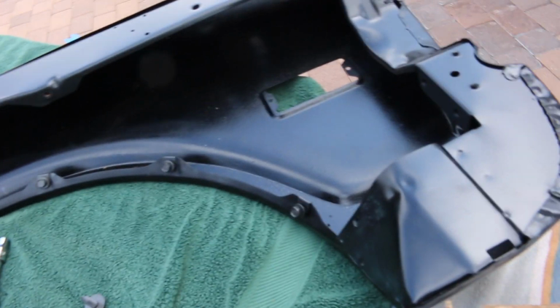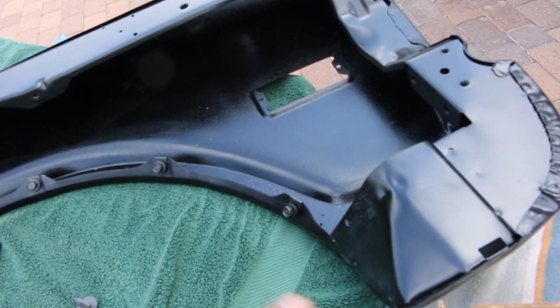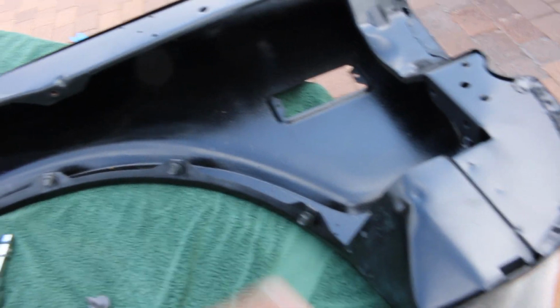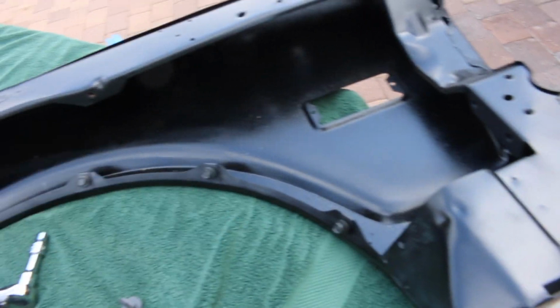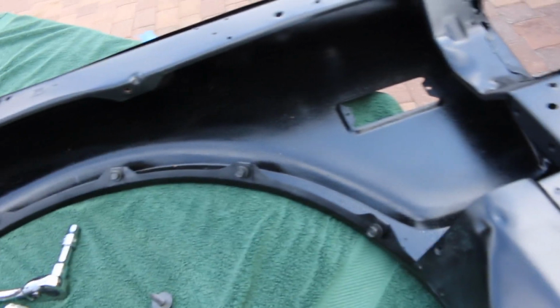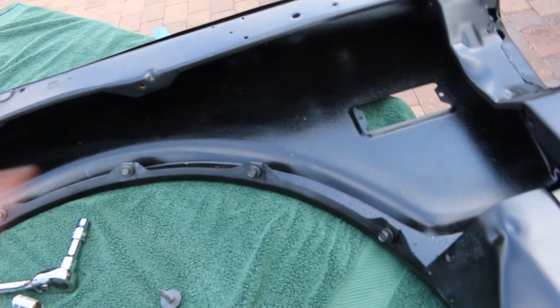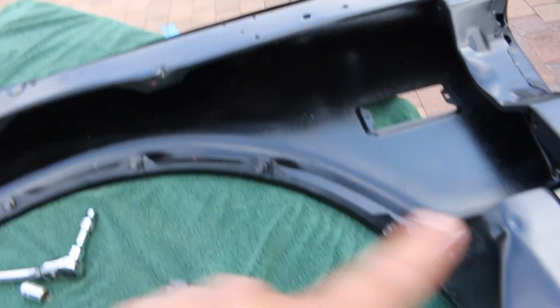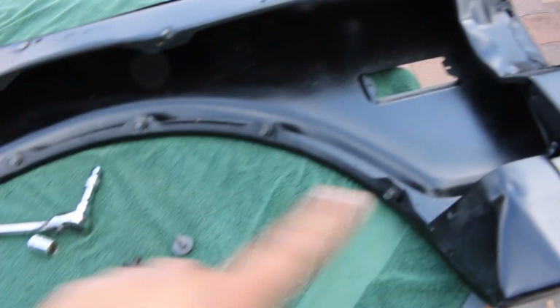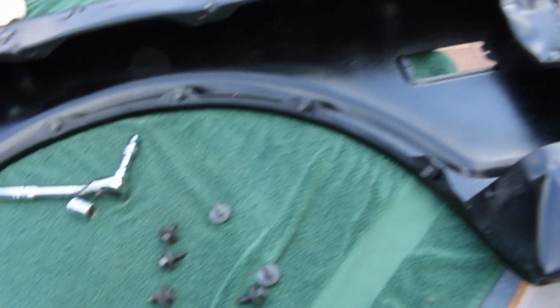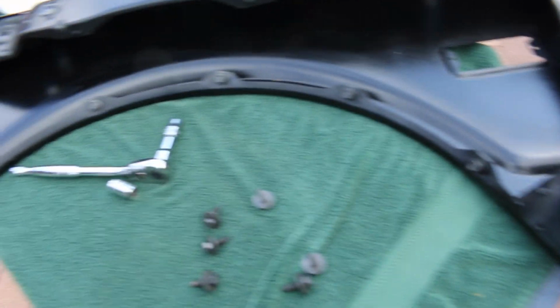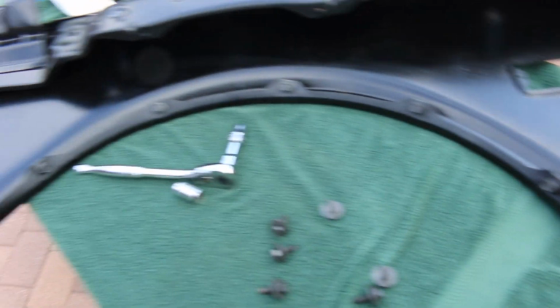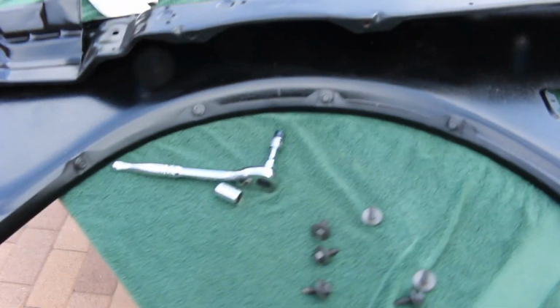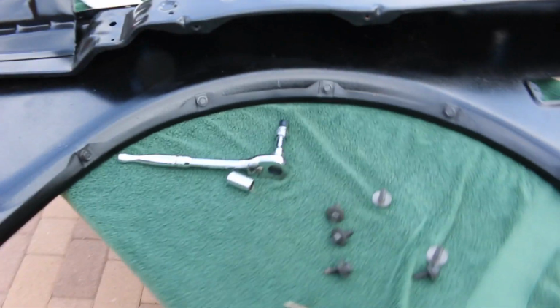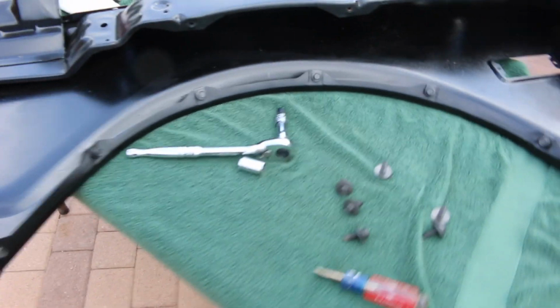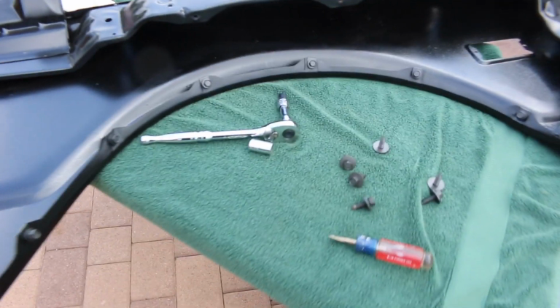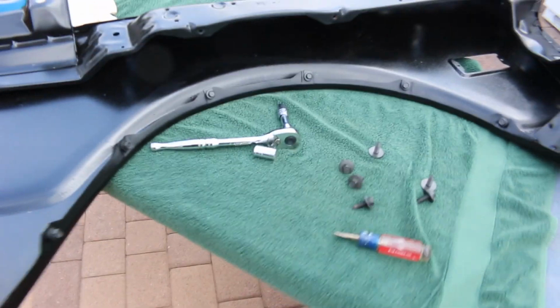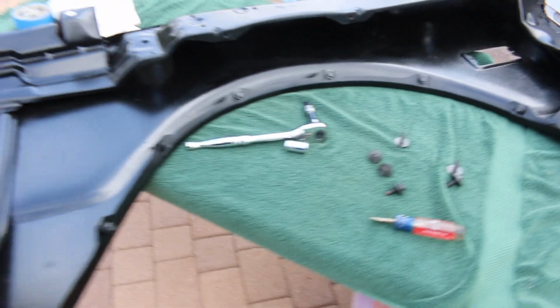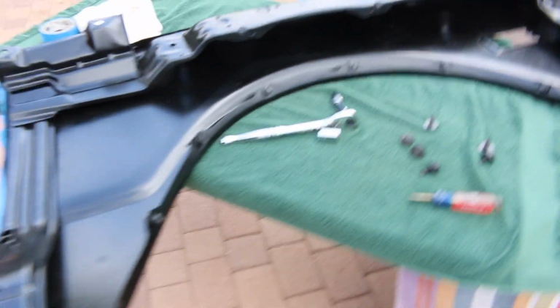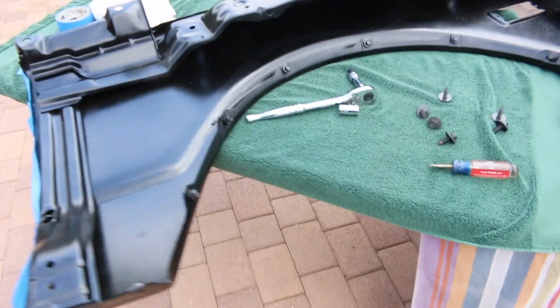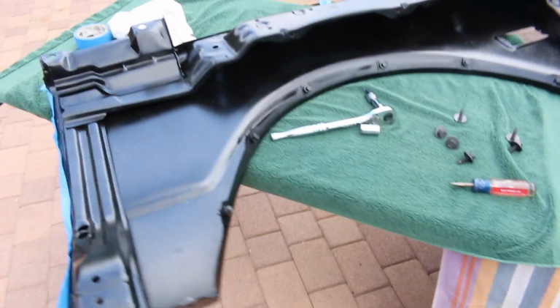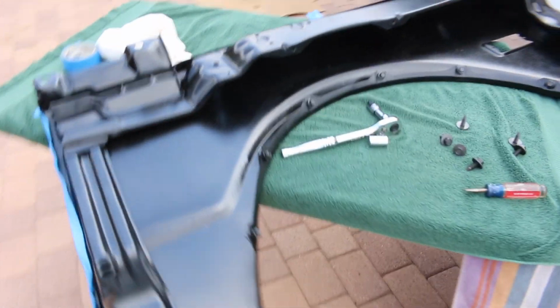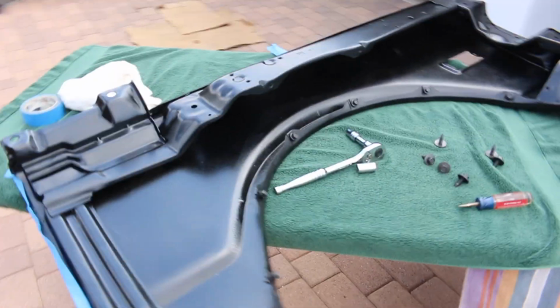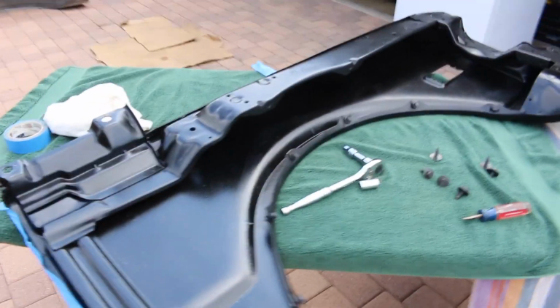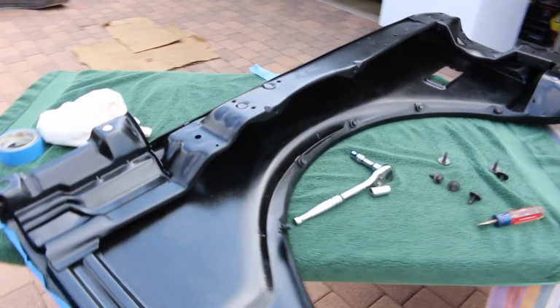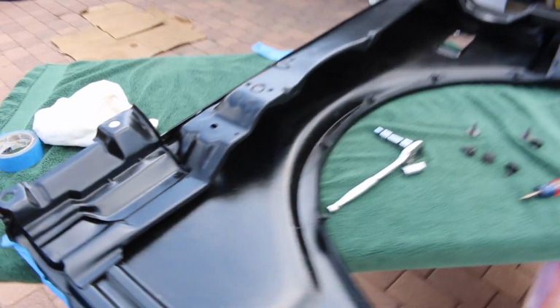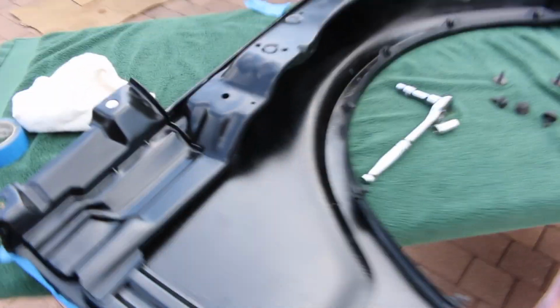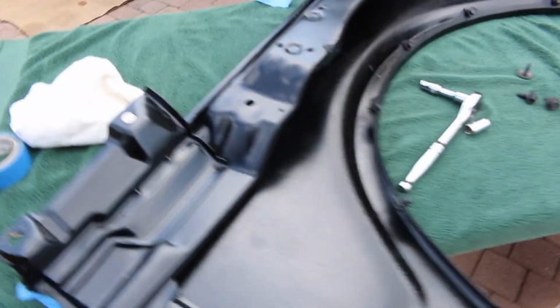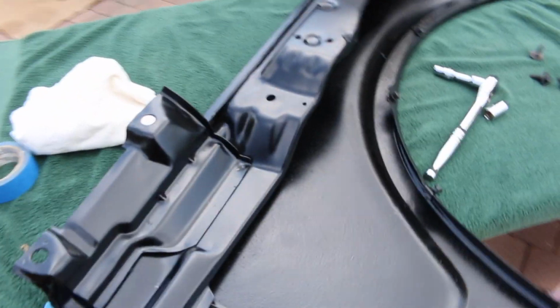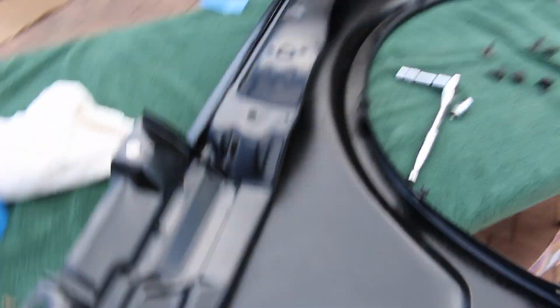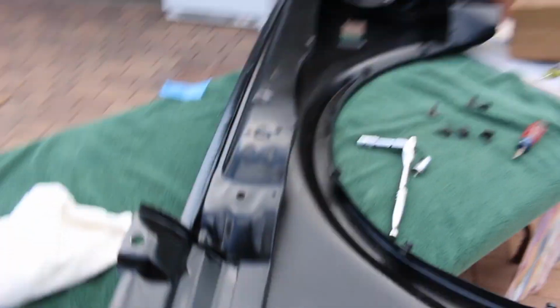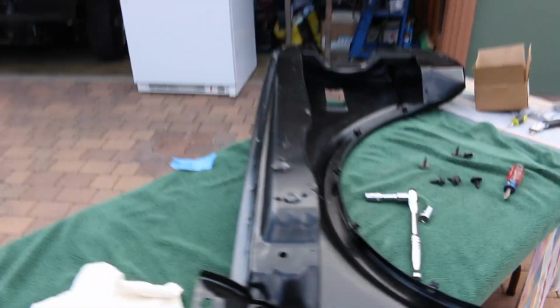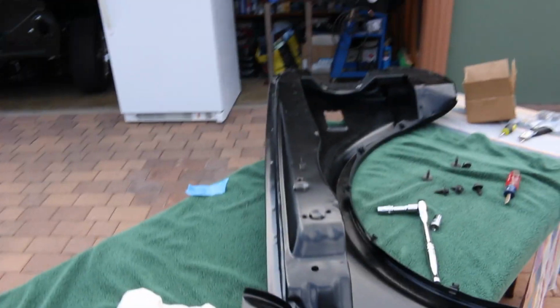I'm gonna put the inner fender wells in later - right now they're getting powder coated black. So let's go mount this first fender on.